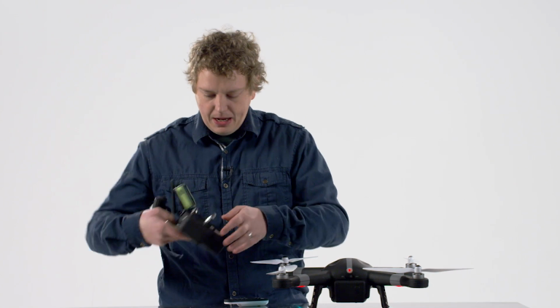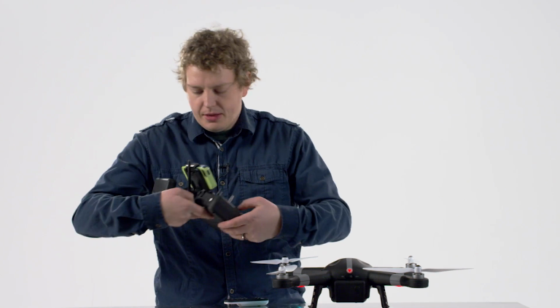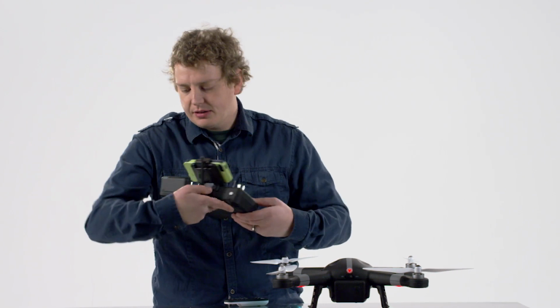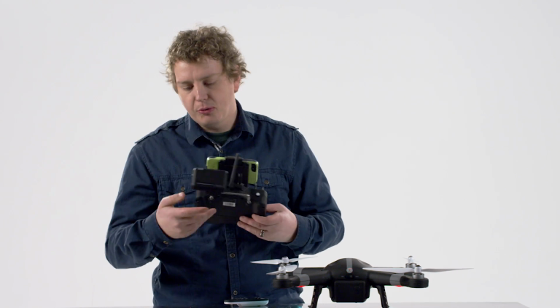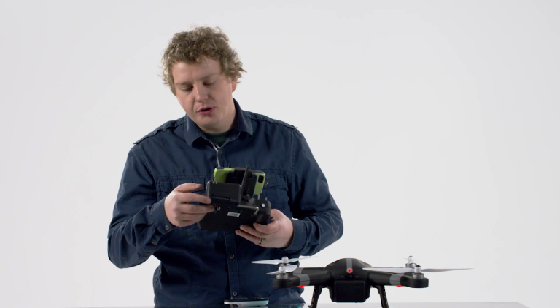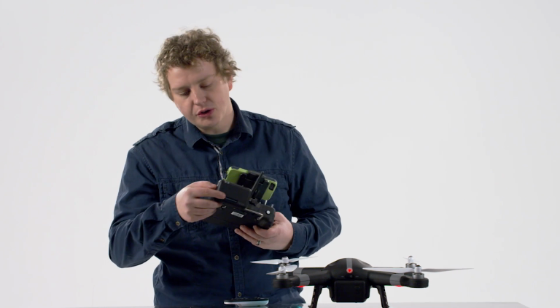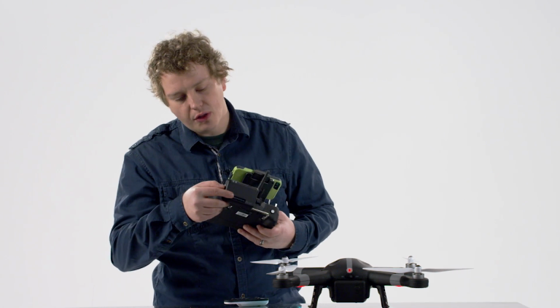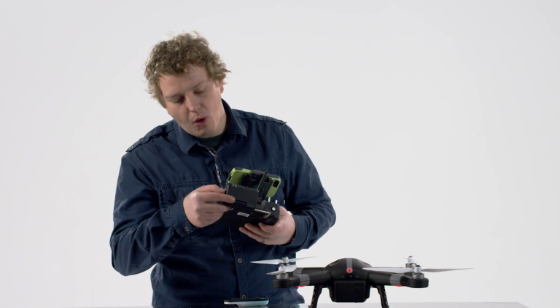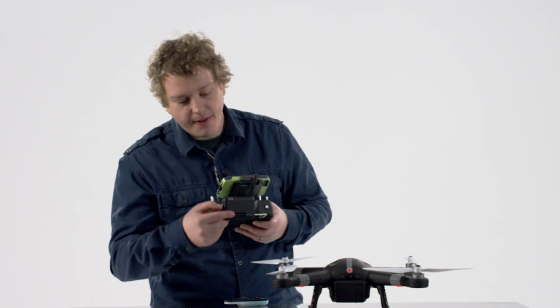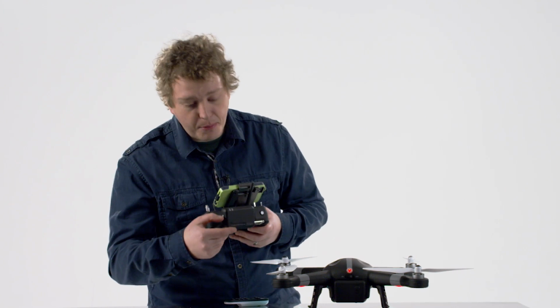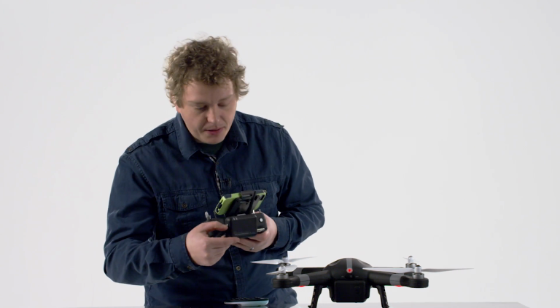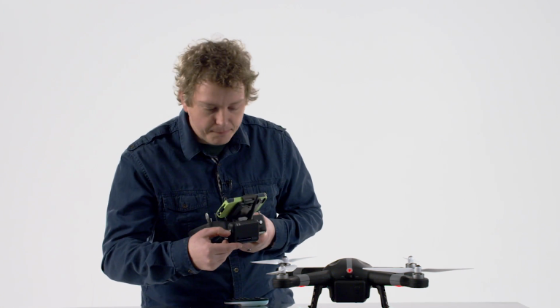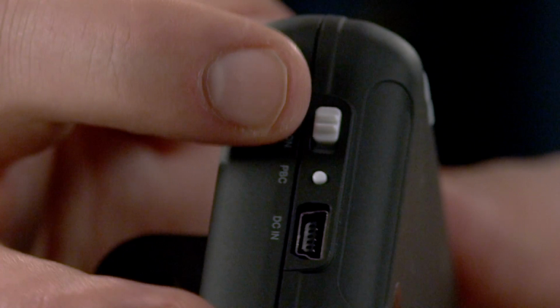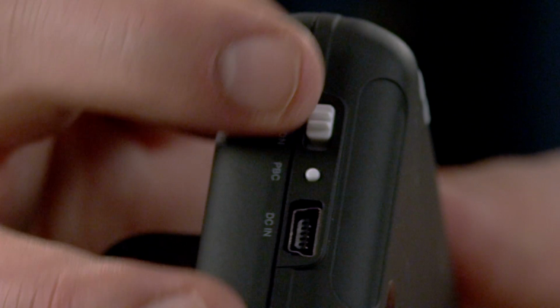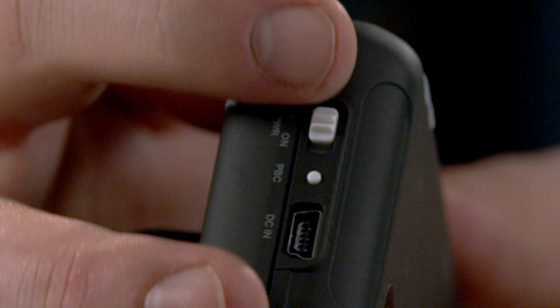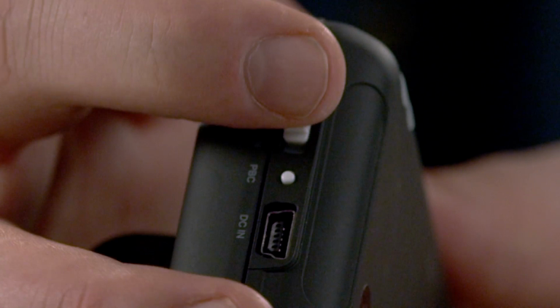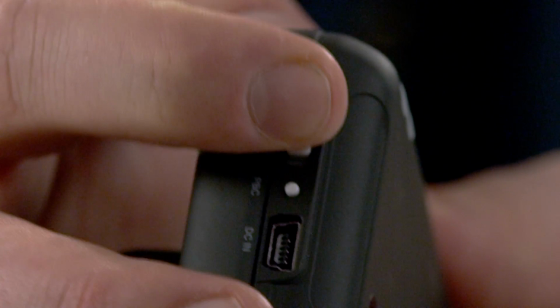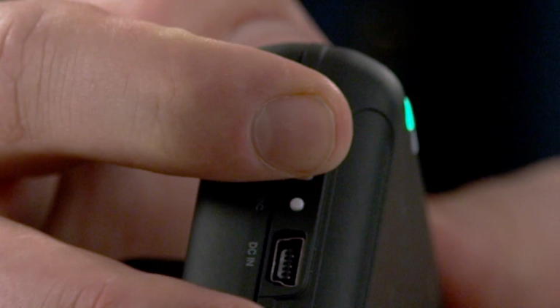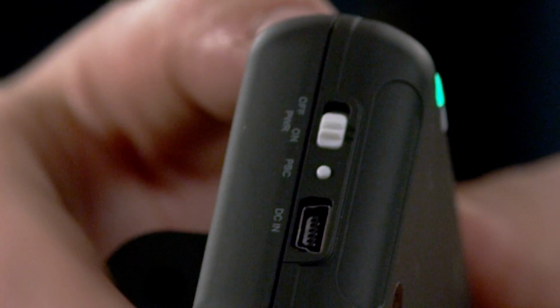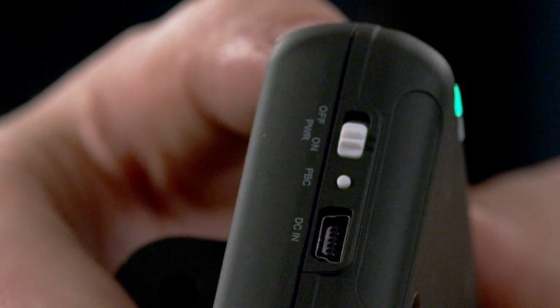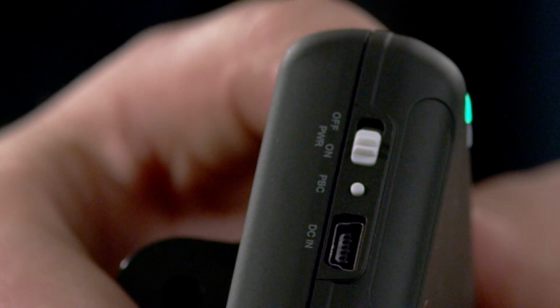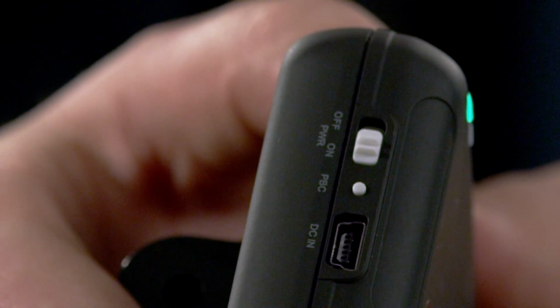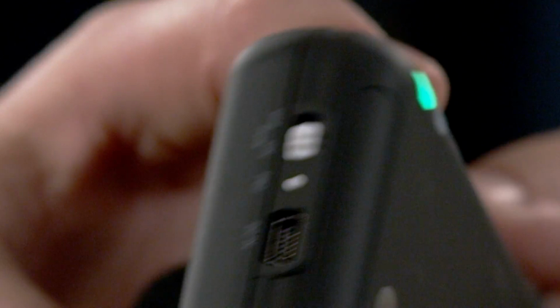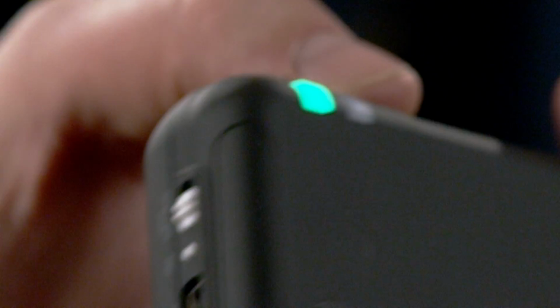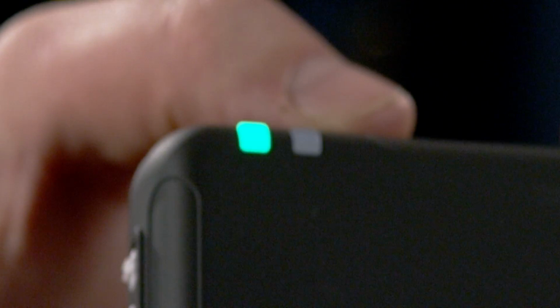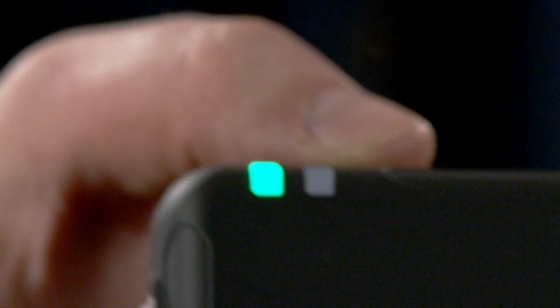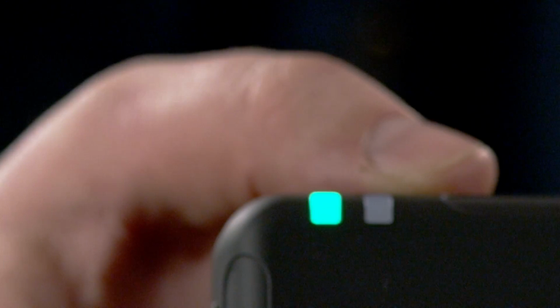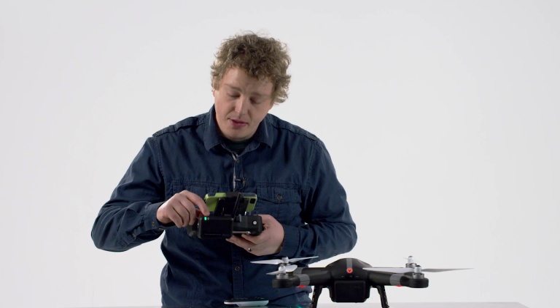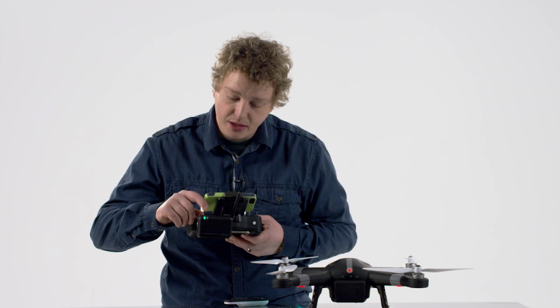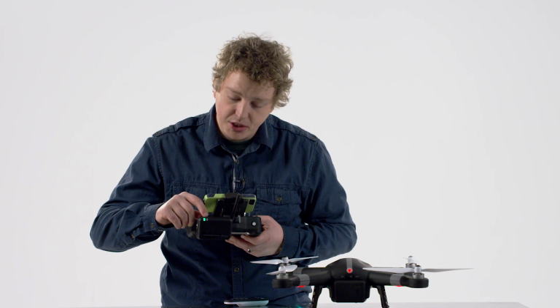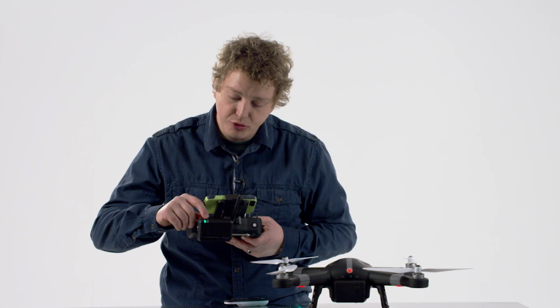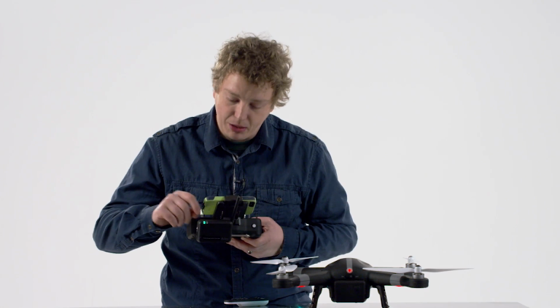The next thing I'm going to do is turn on the Wi-Fi repeater. The green light will come on and after a moment the blue light will come on and then continue to blink.